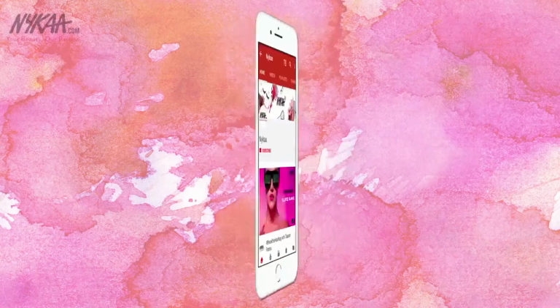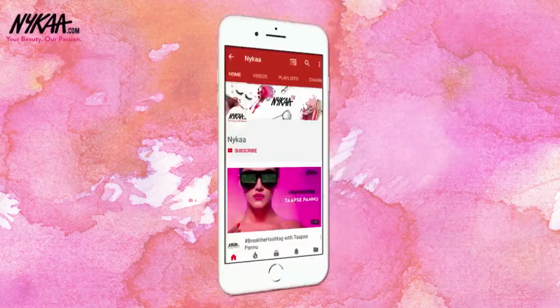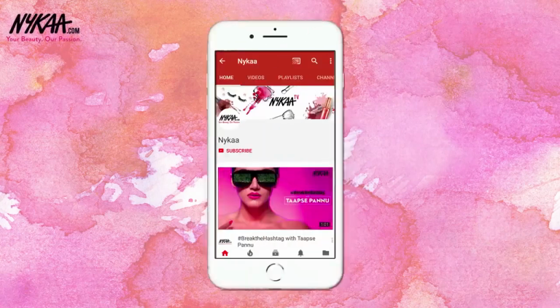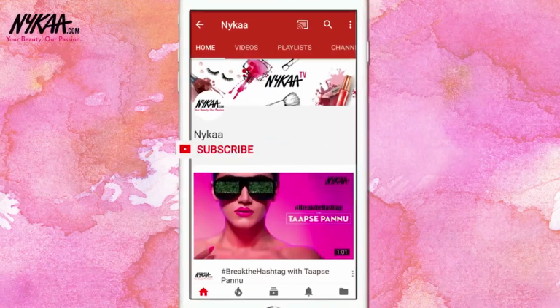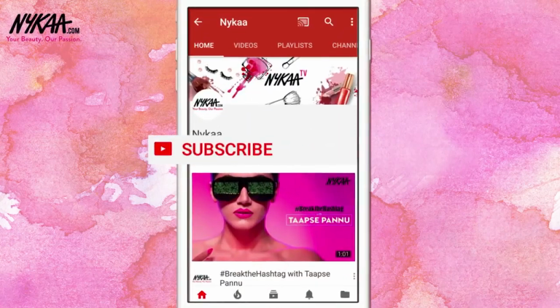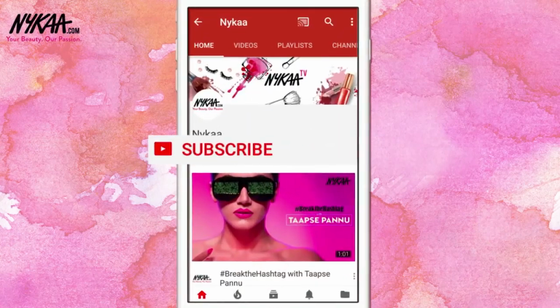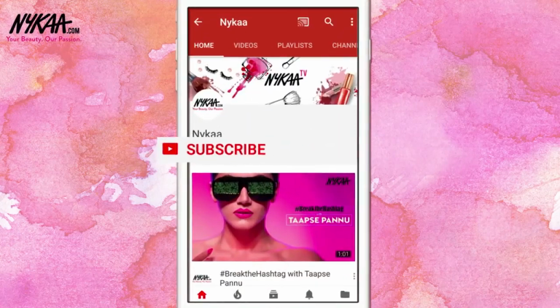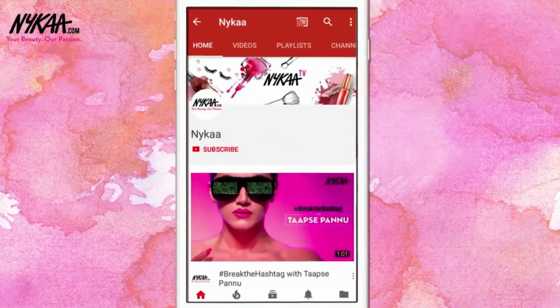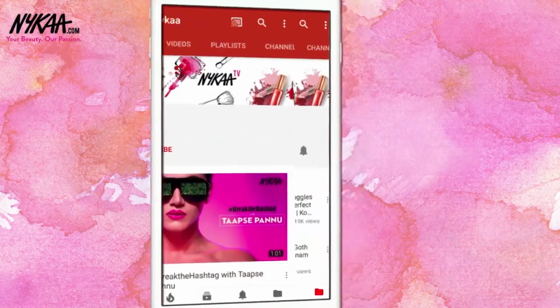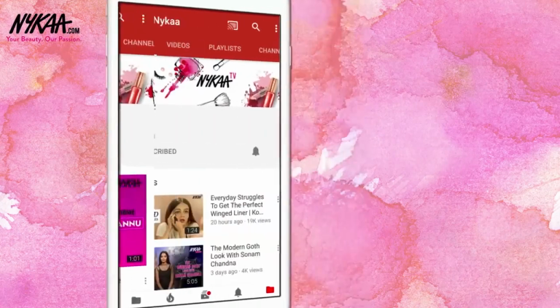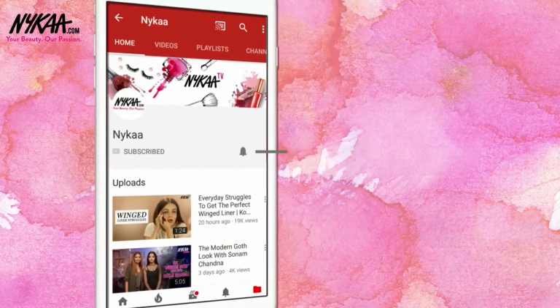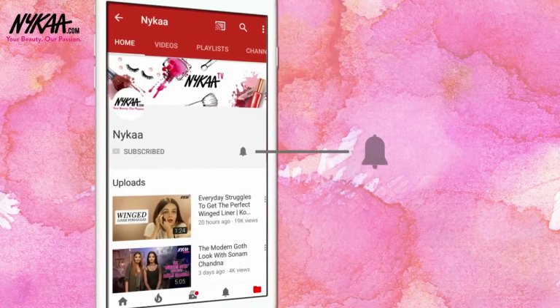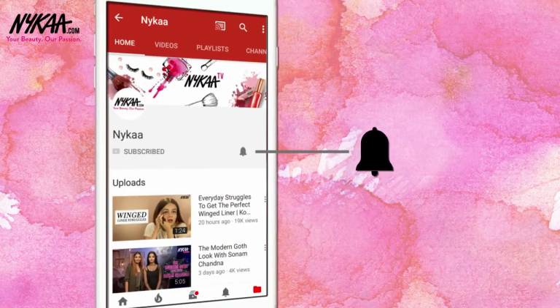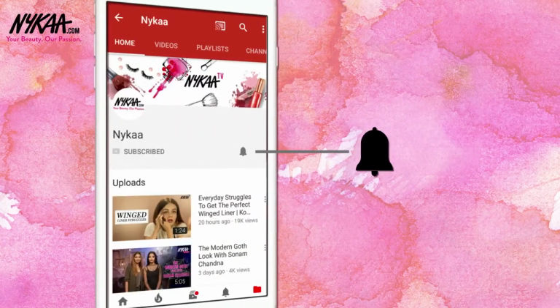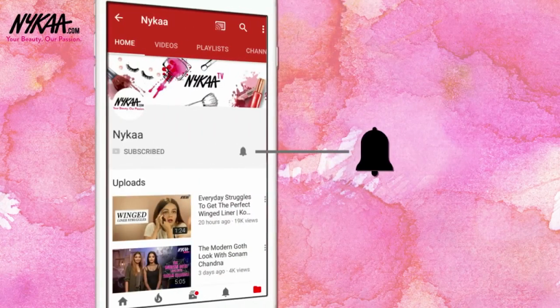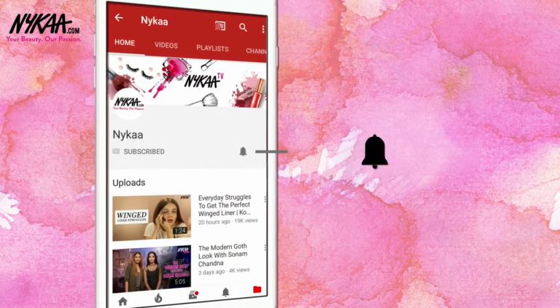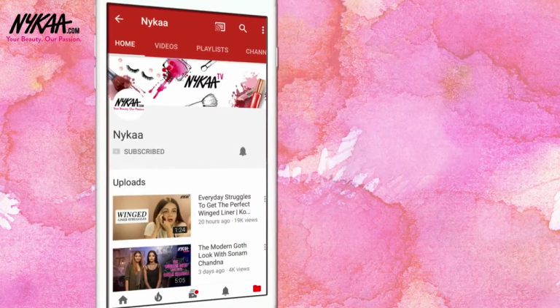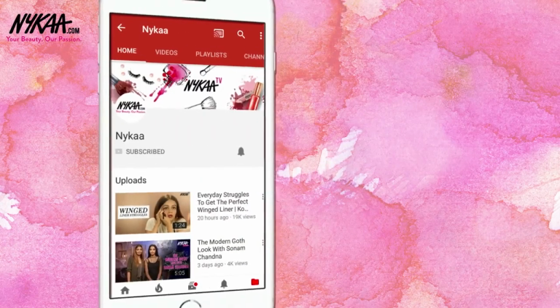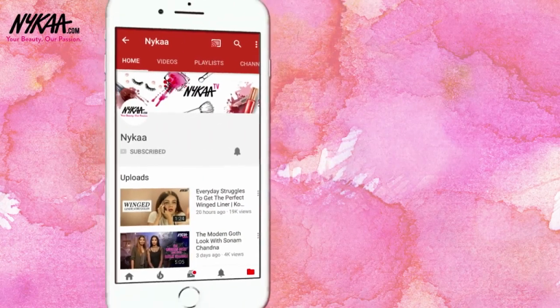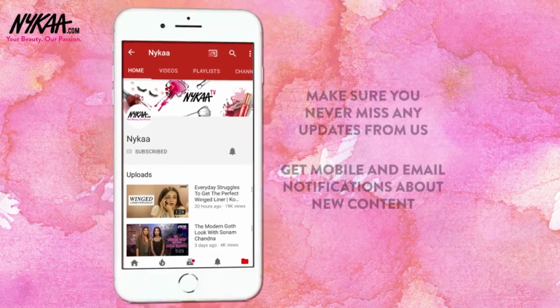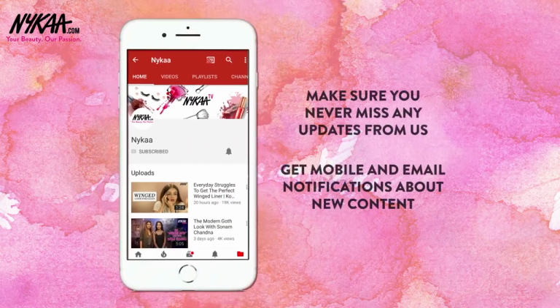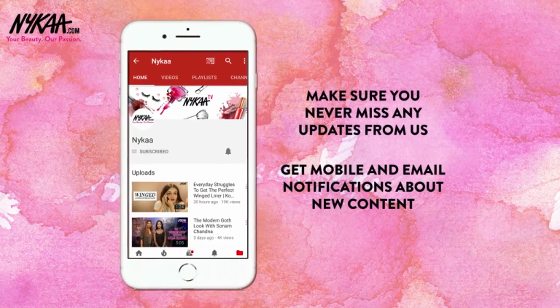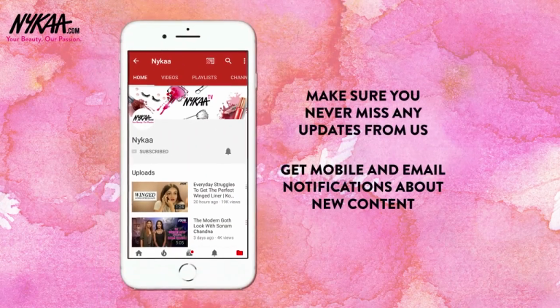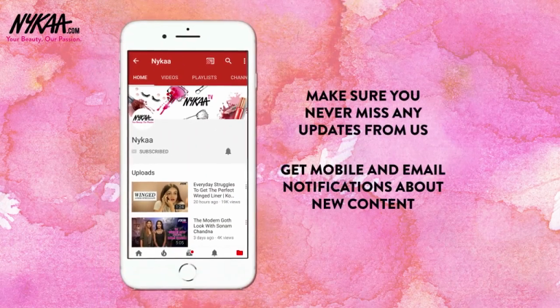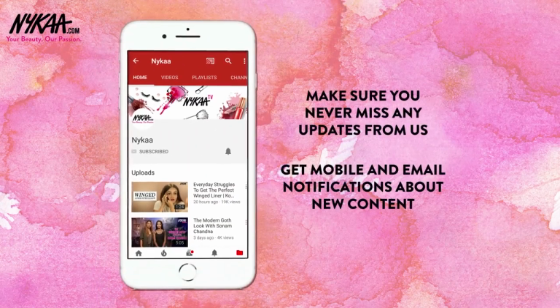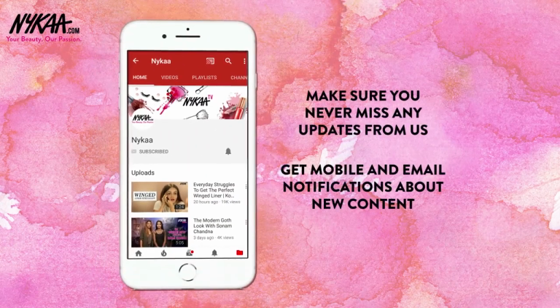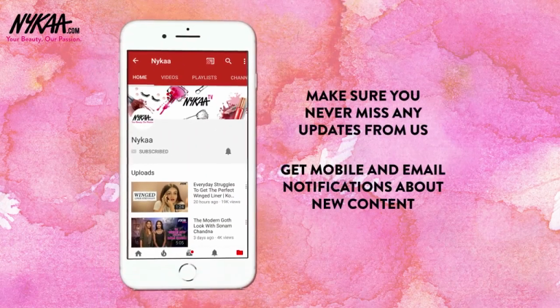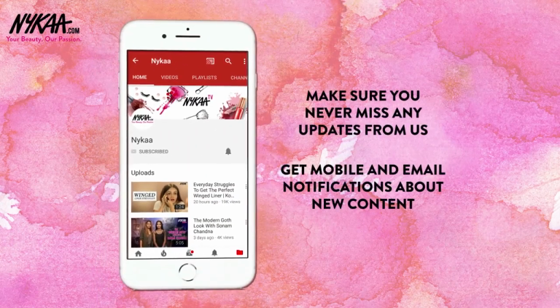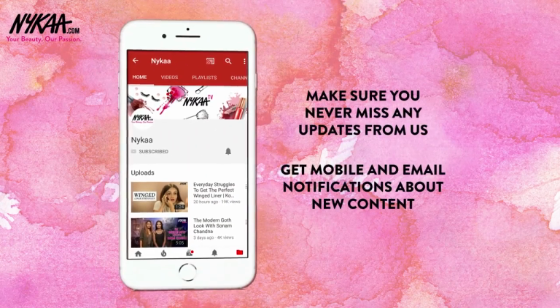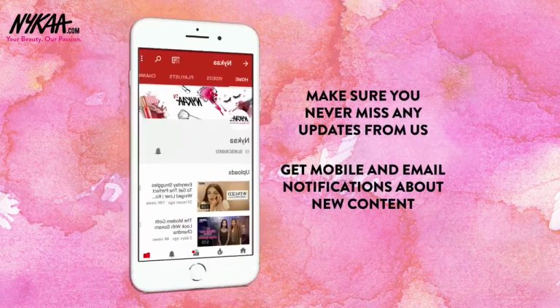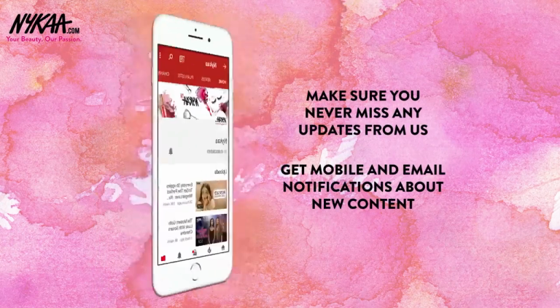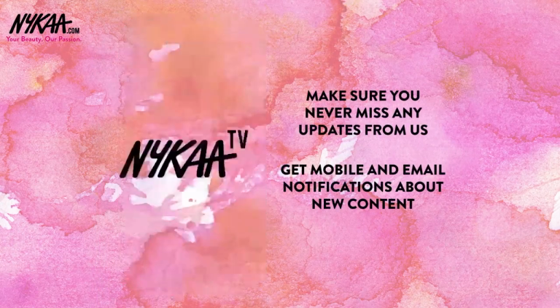Subscribe to Naika TV and press the bell icon to make sure you never miss an update from us.